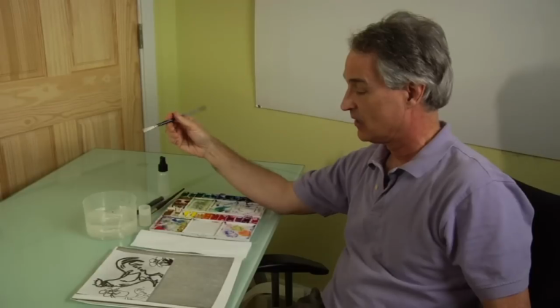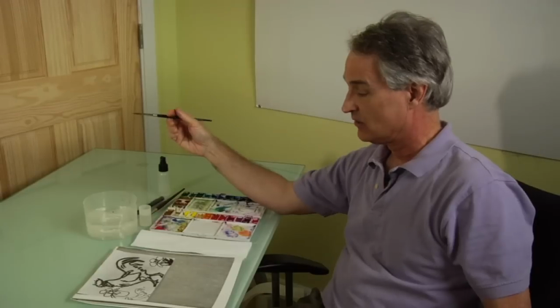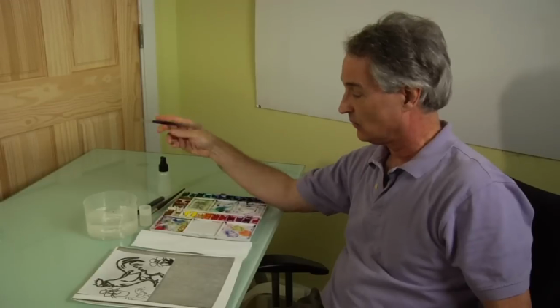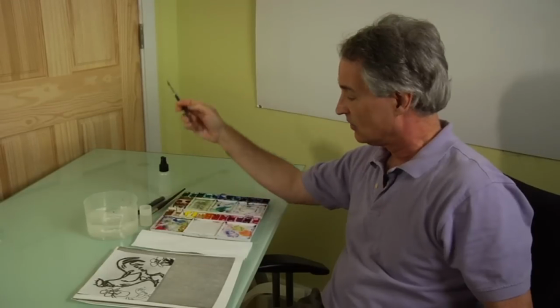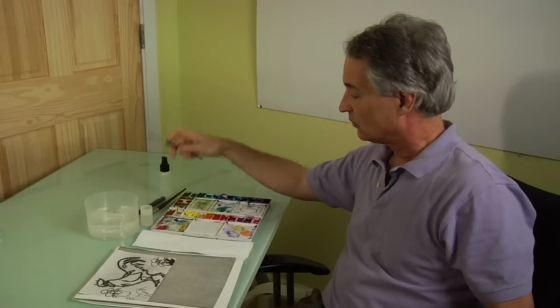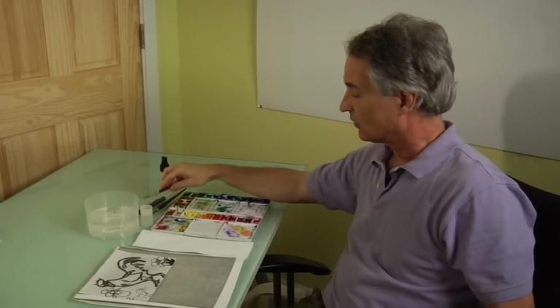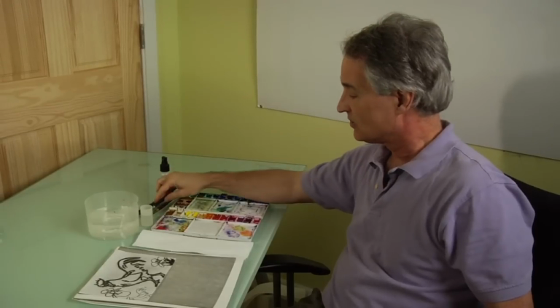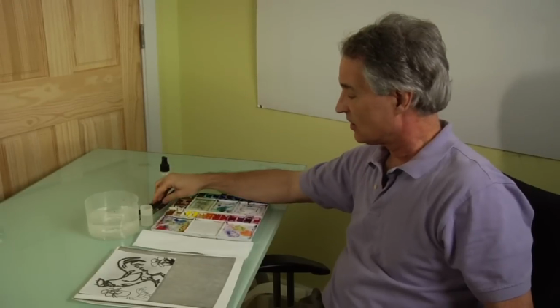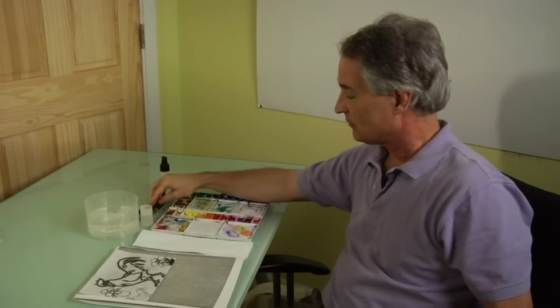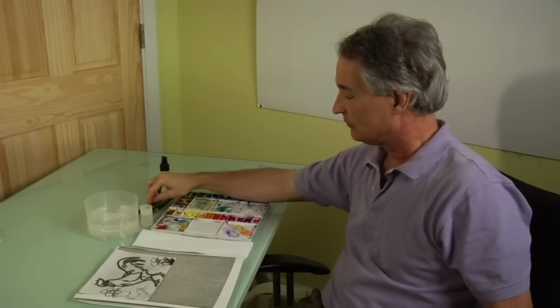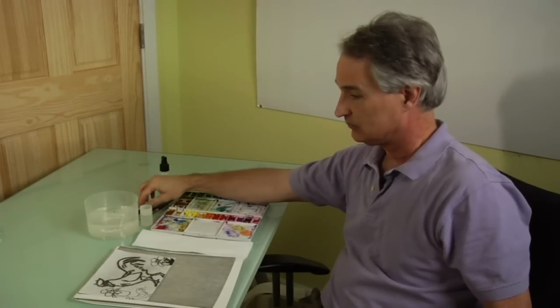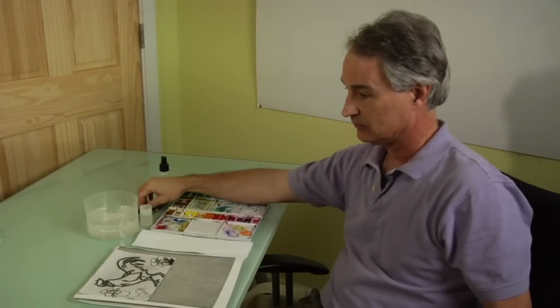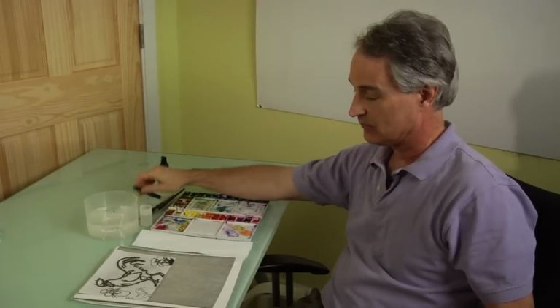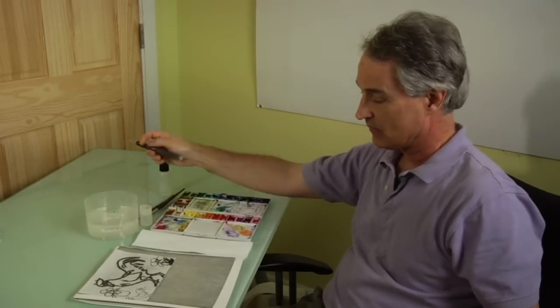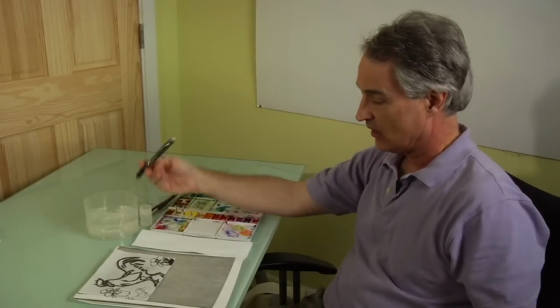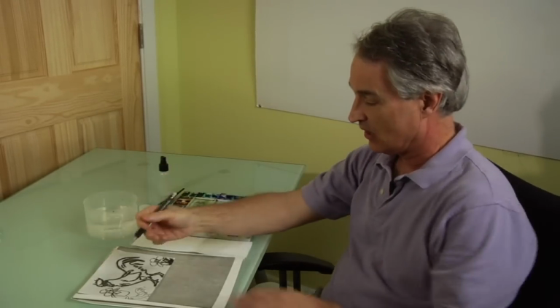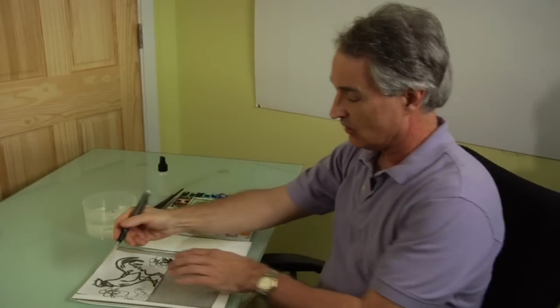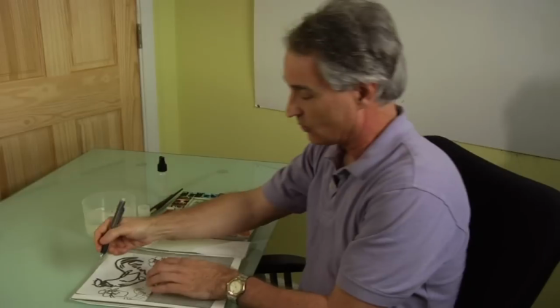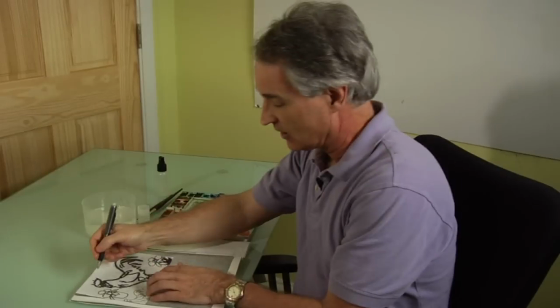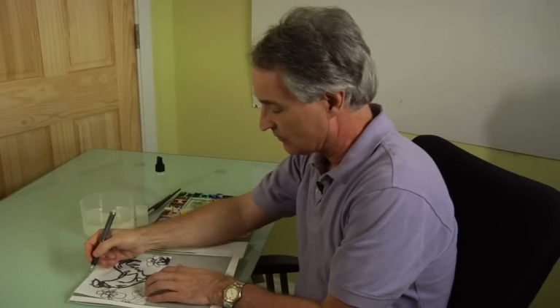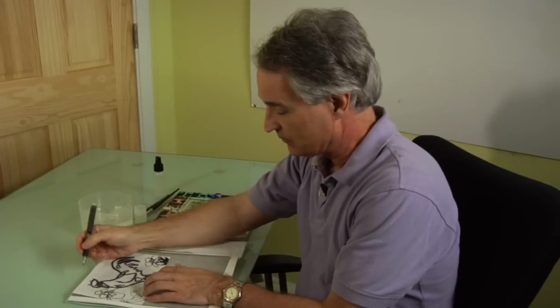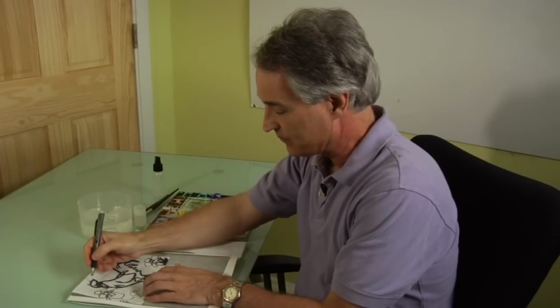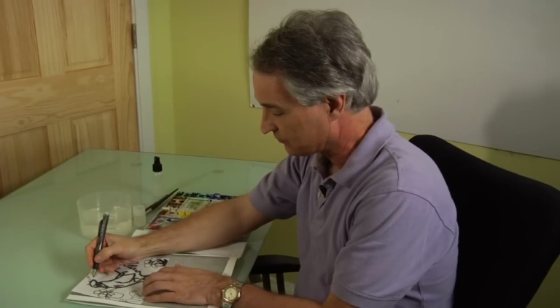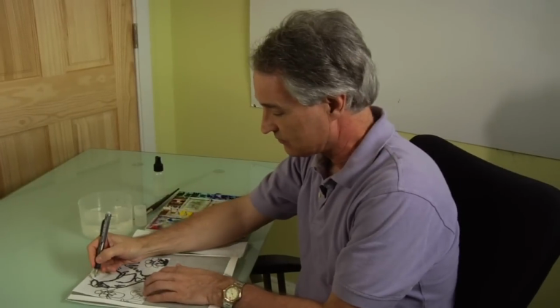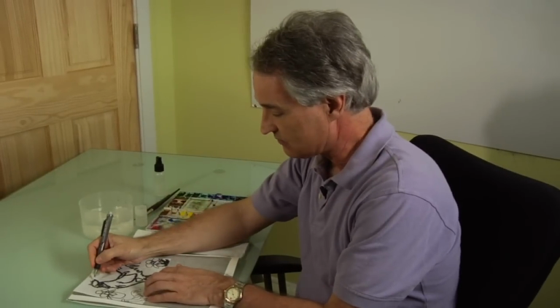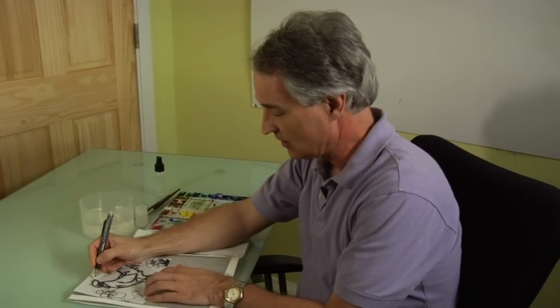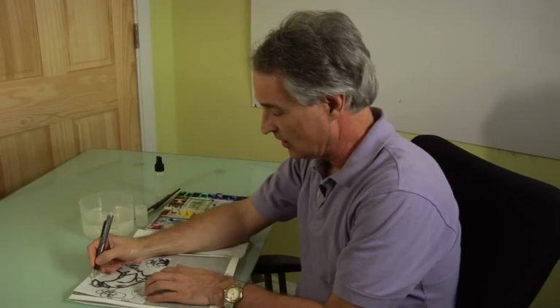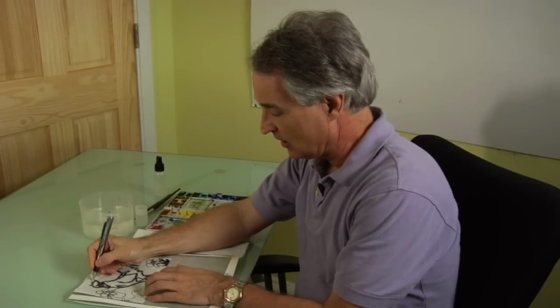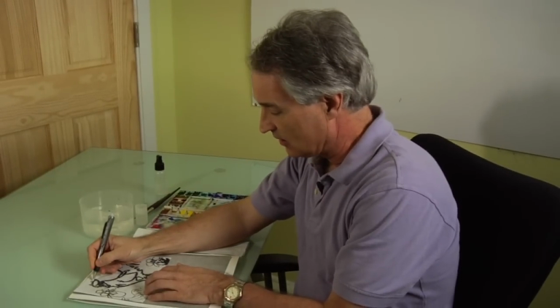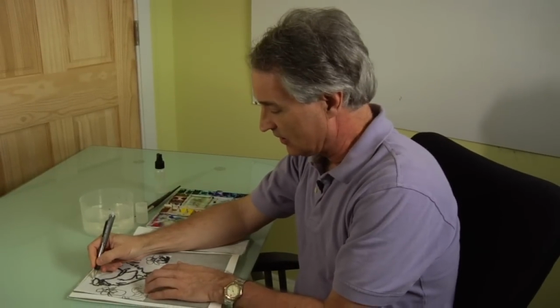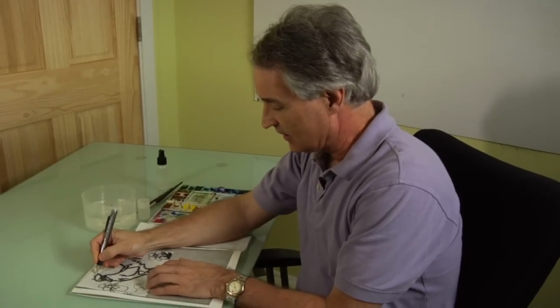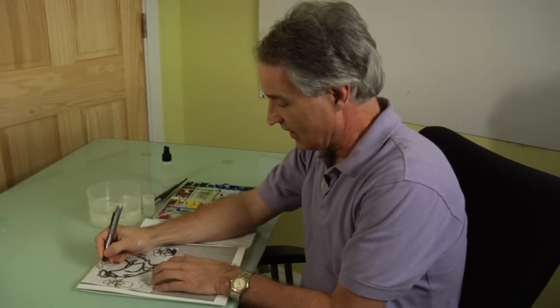So we're going to start drawing the outline.